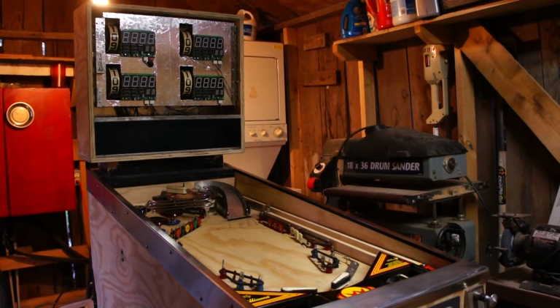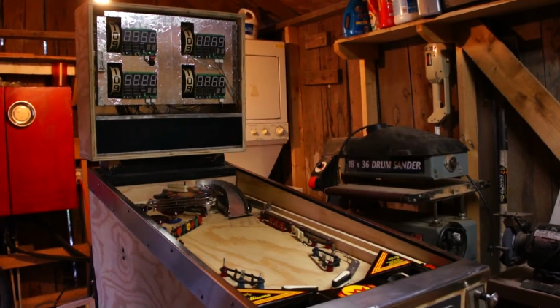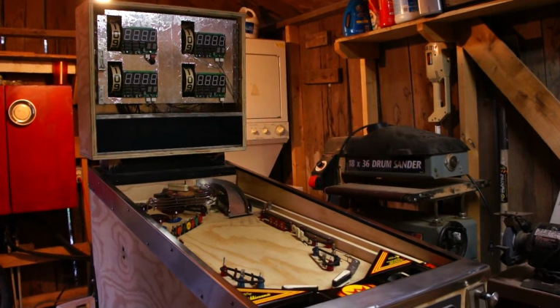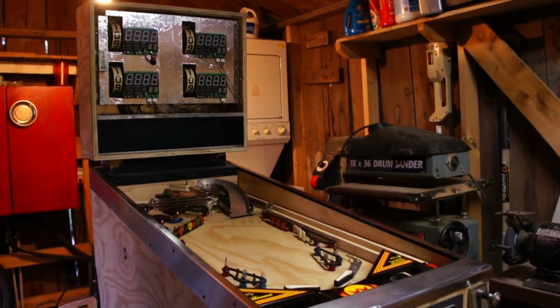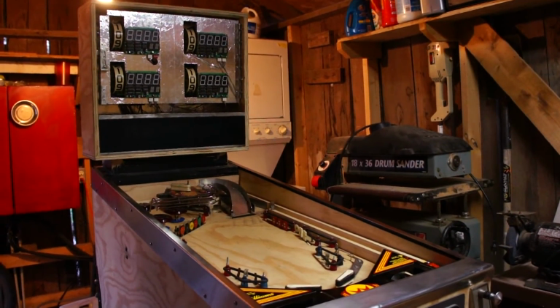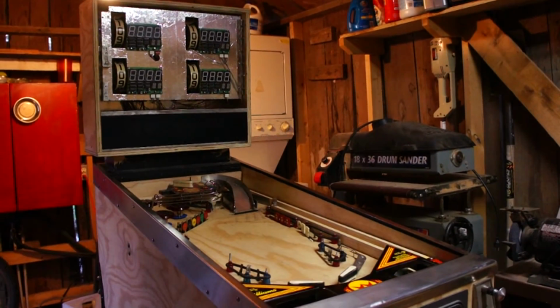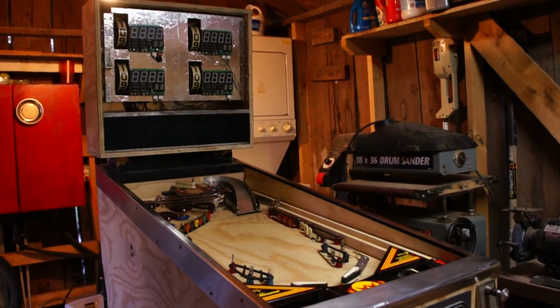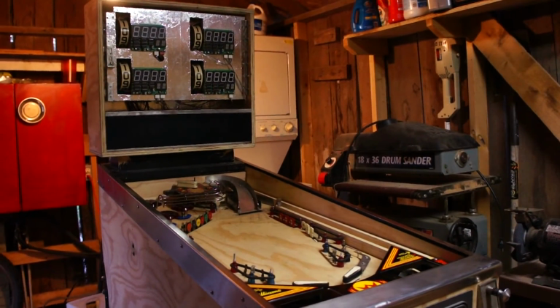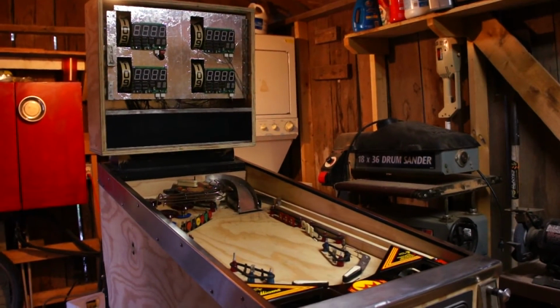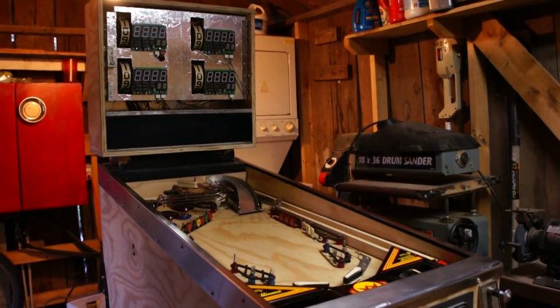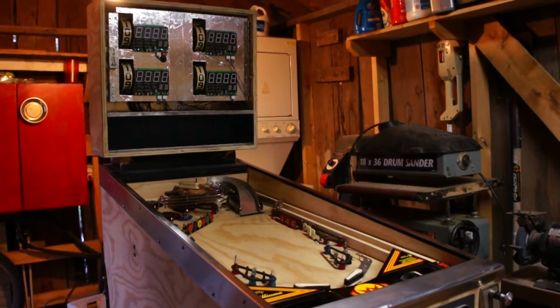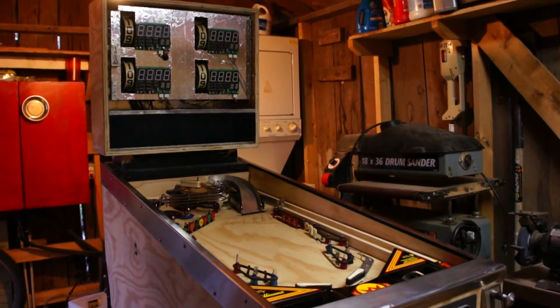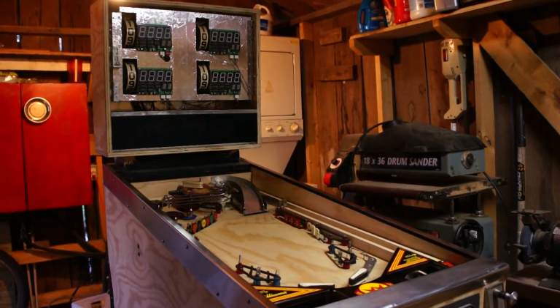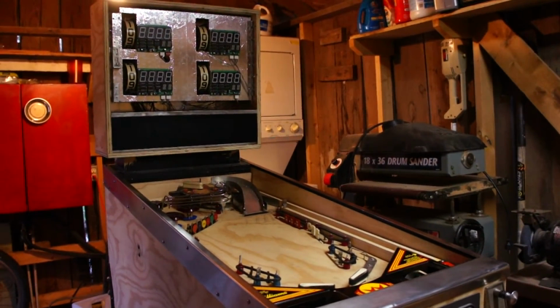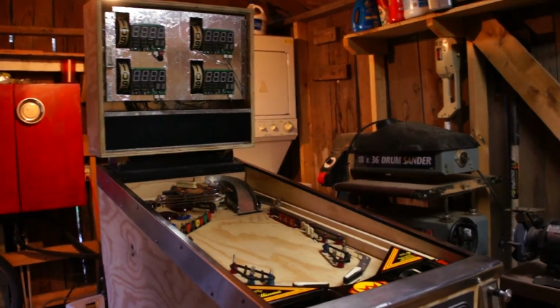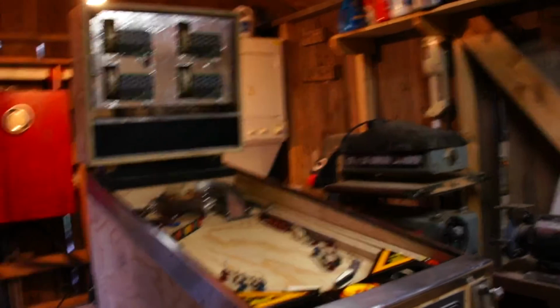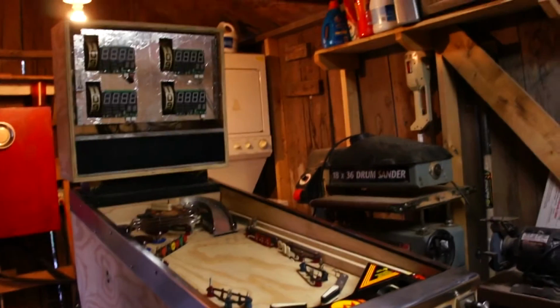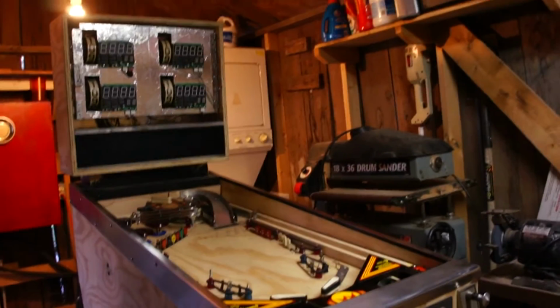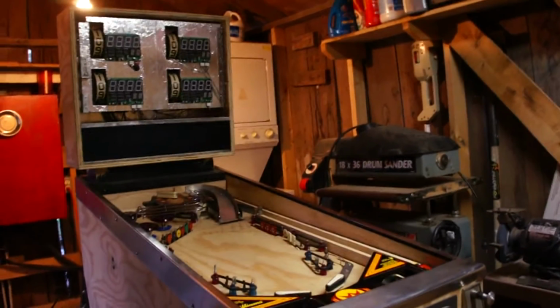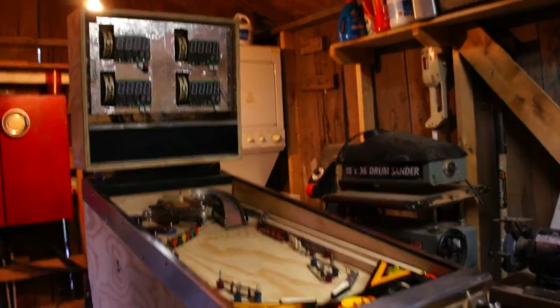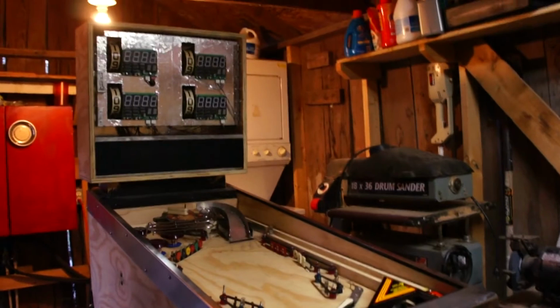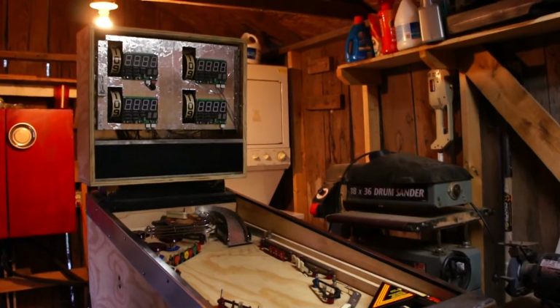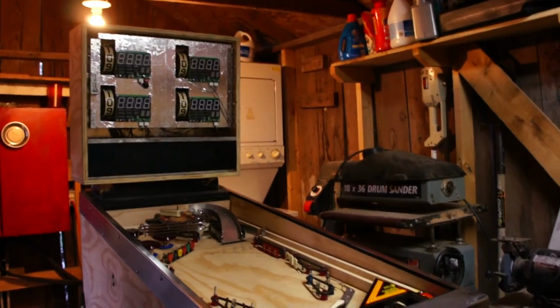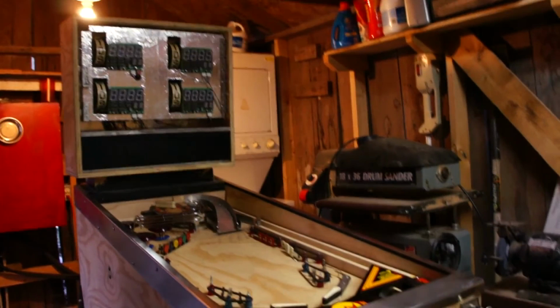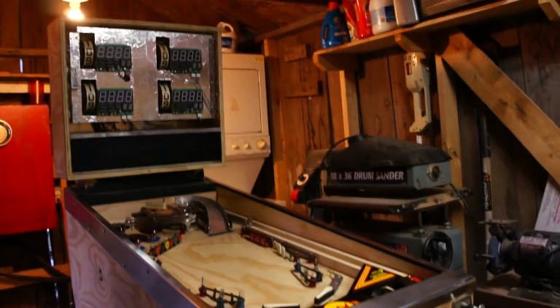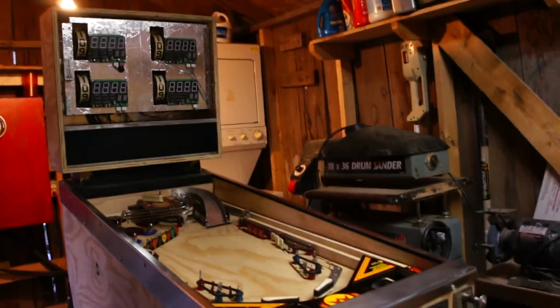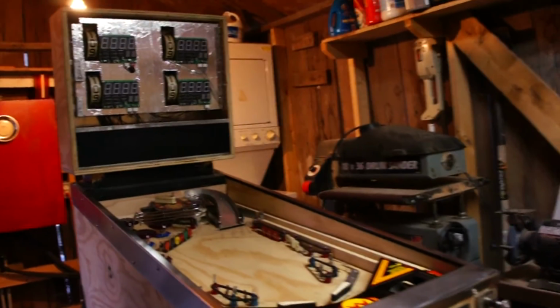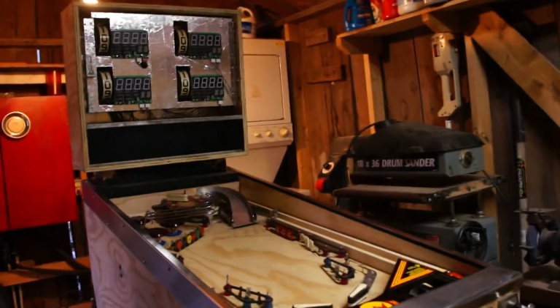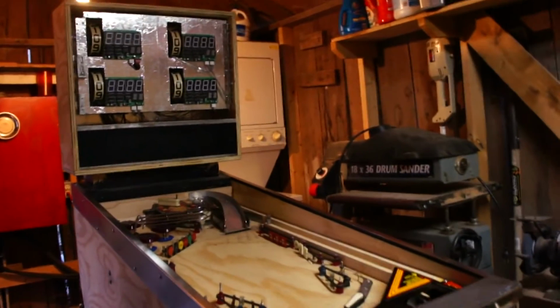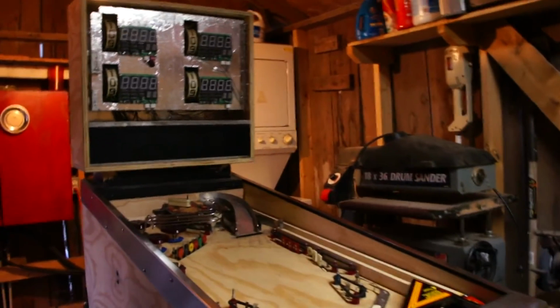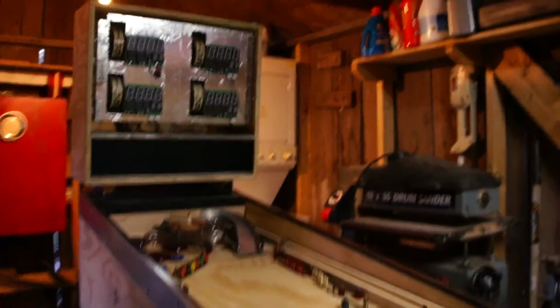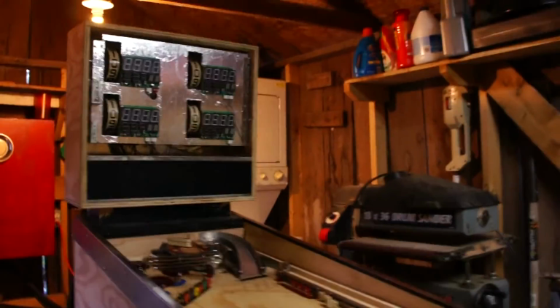Hey guys, it's Marker Dillman, the Longhorn Engineer, and here's an update on the pinball machine reset vector.